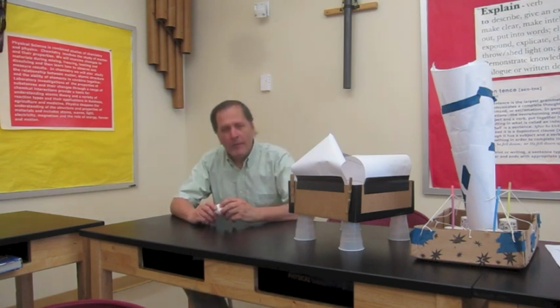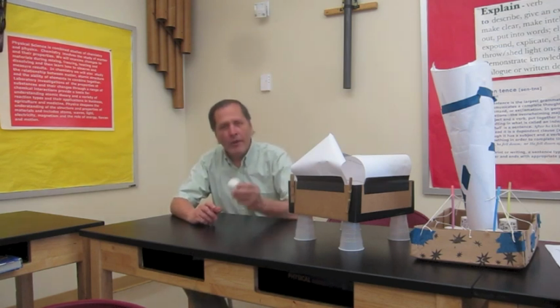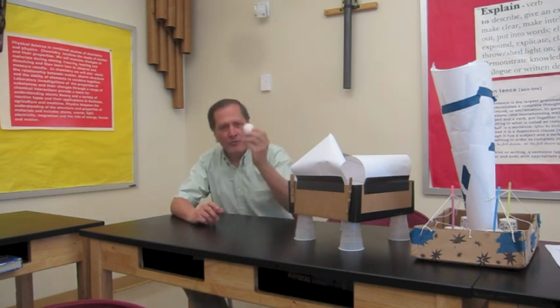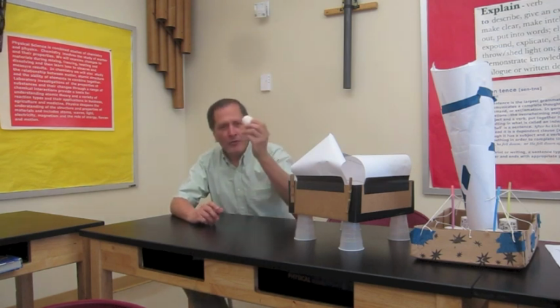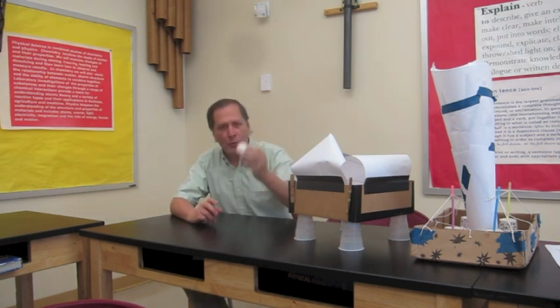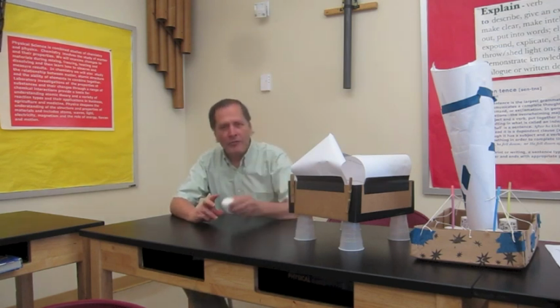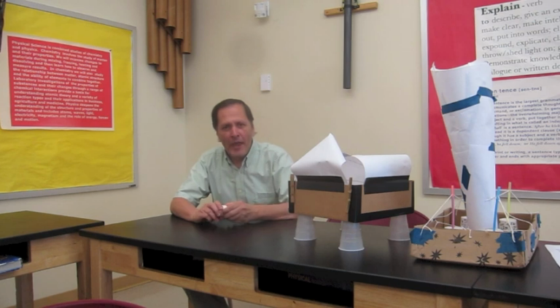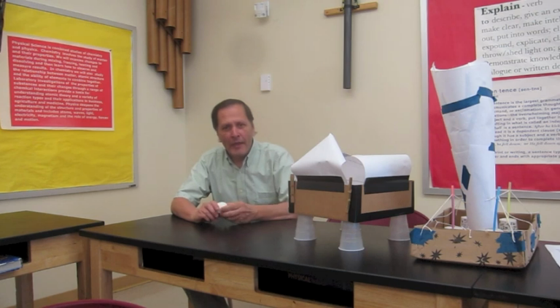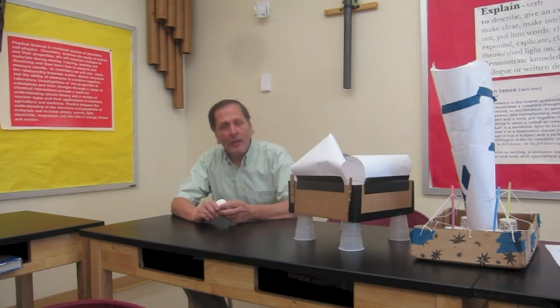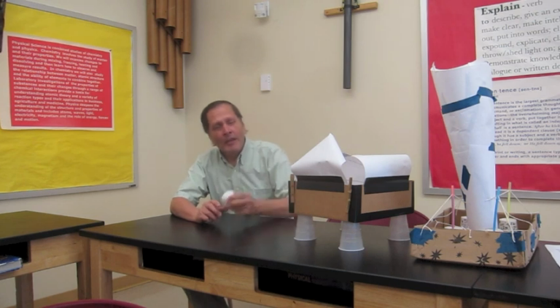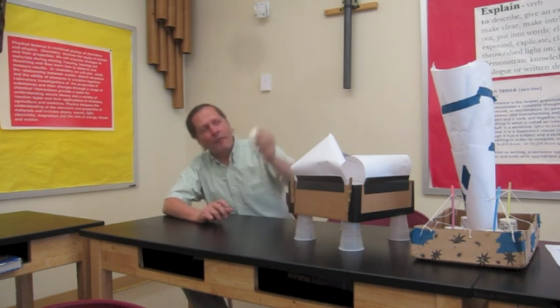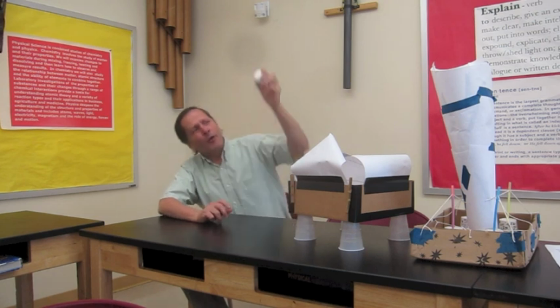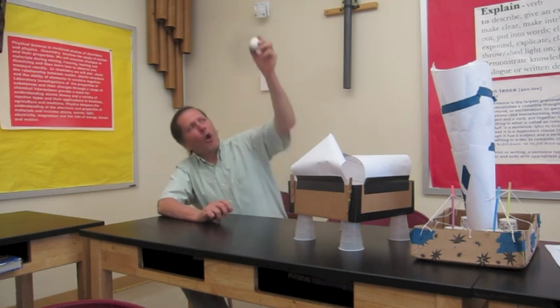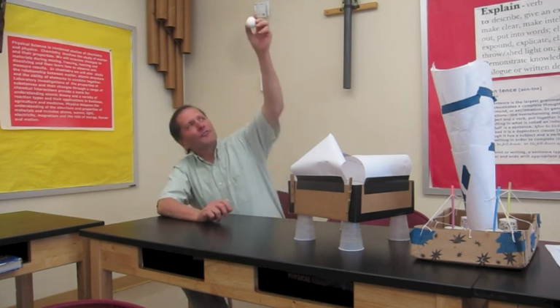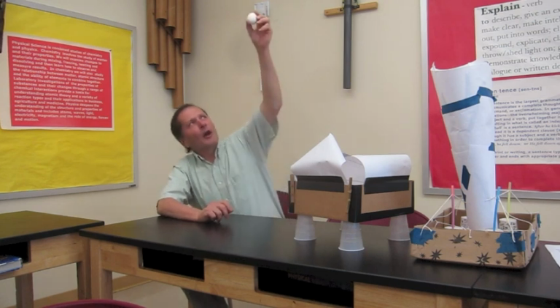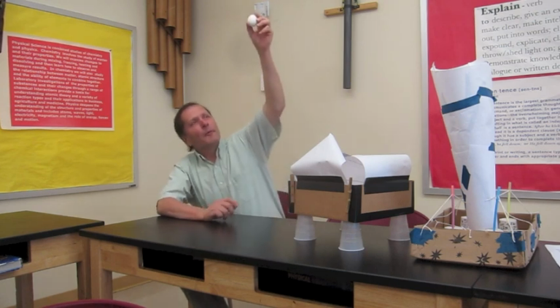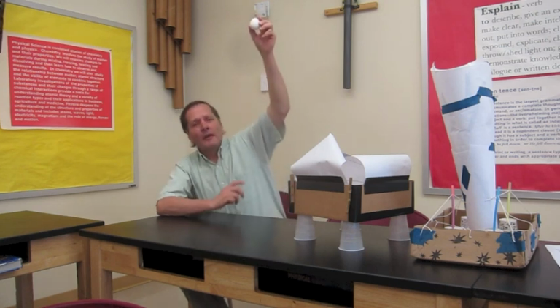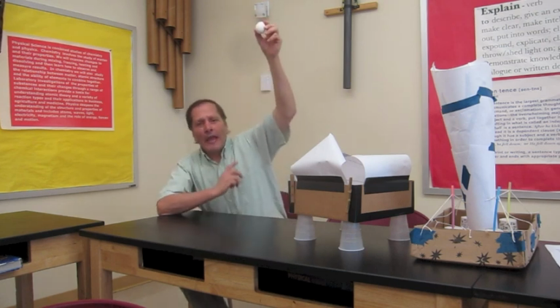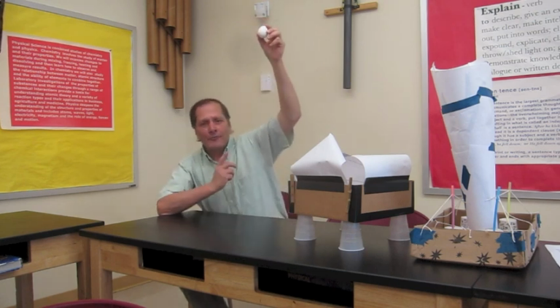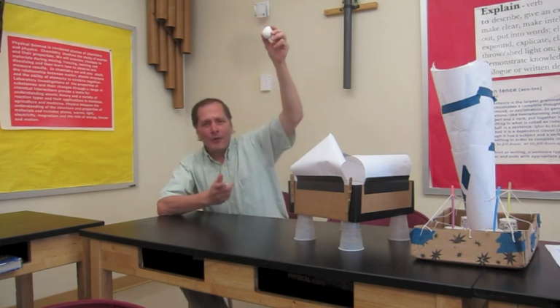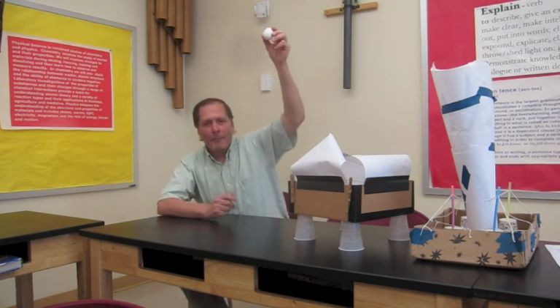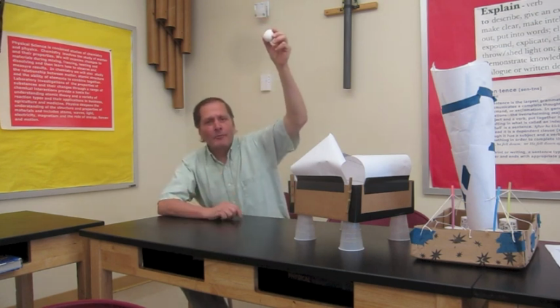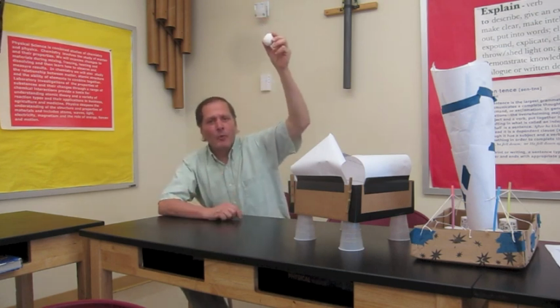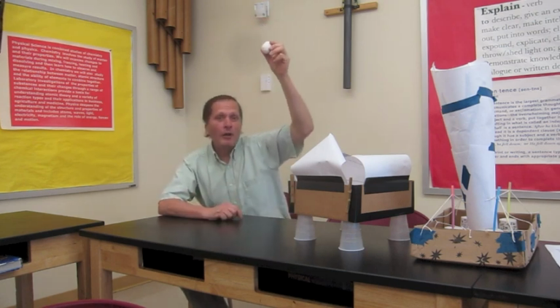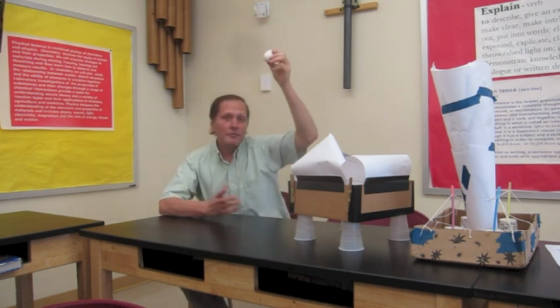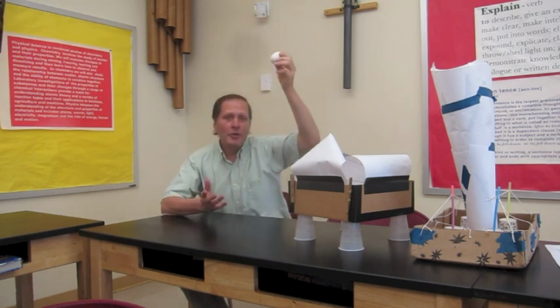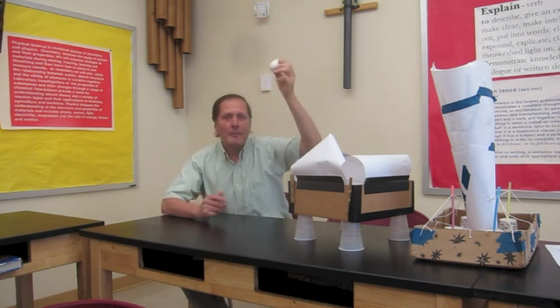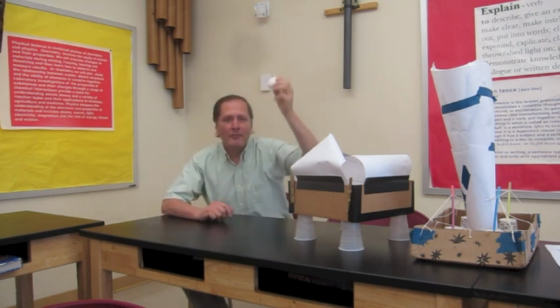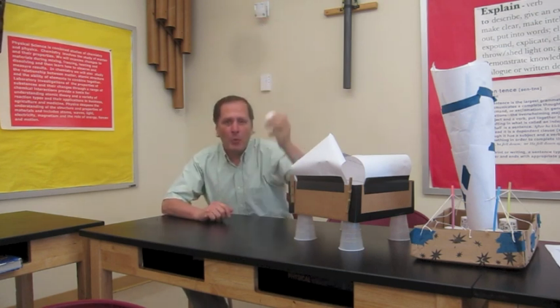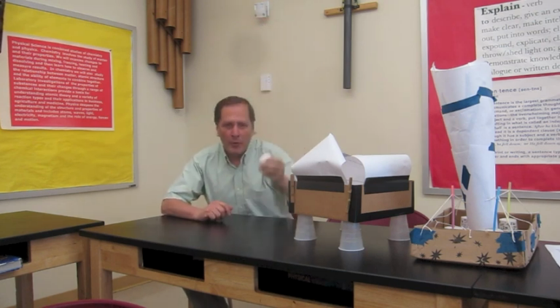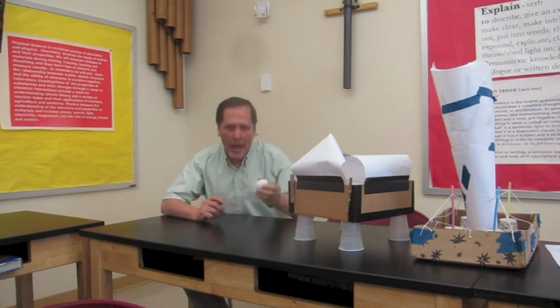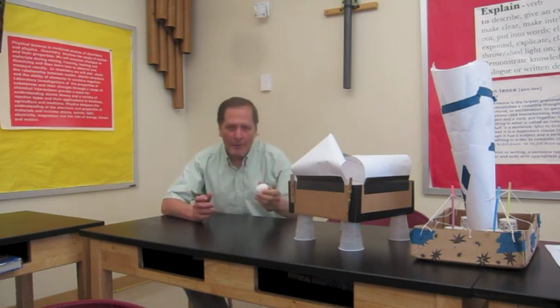It all starts with this egg. Now, if I were to hold this up and drop it, well, you can imagine what would happen.